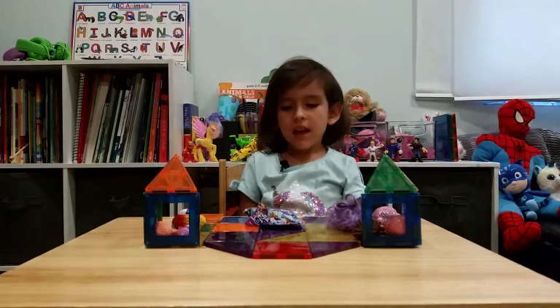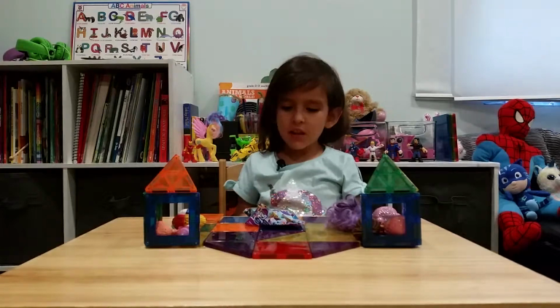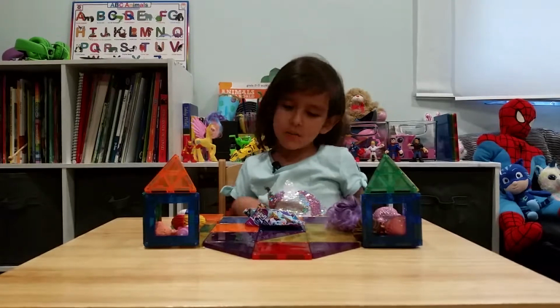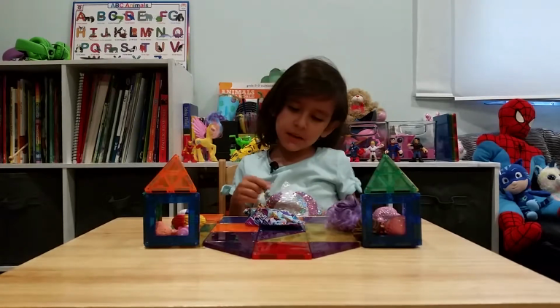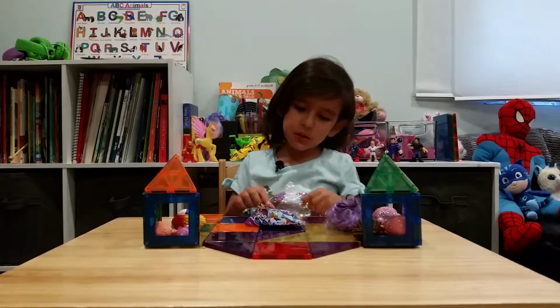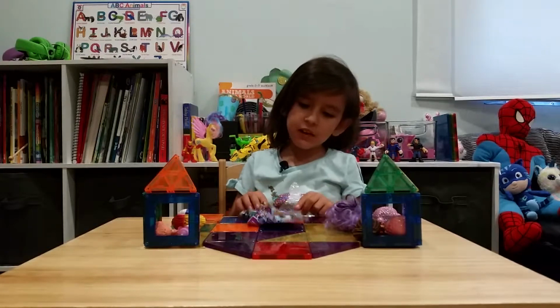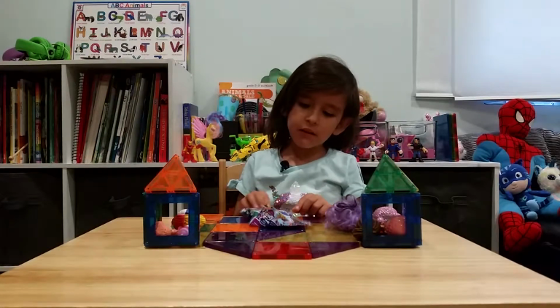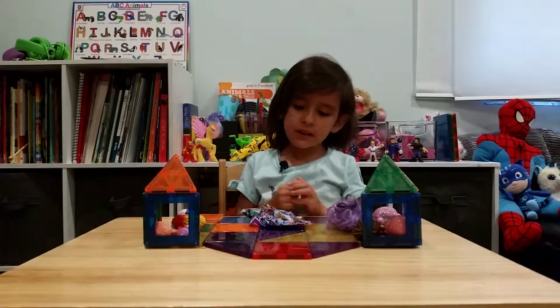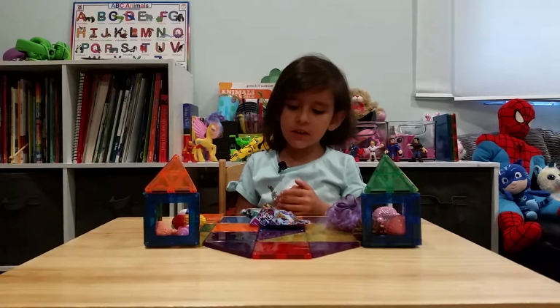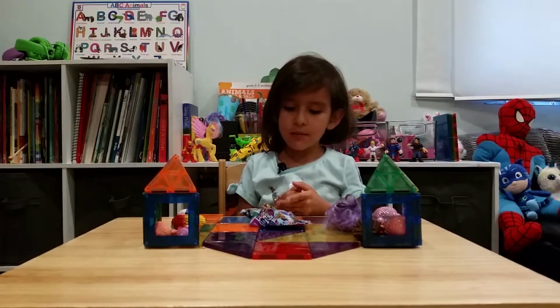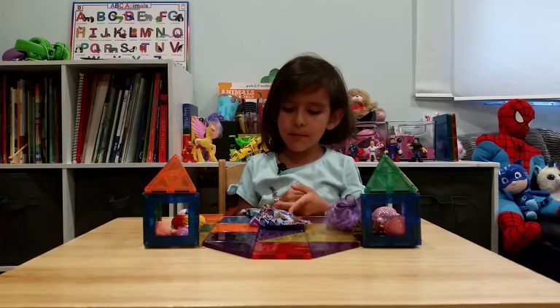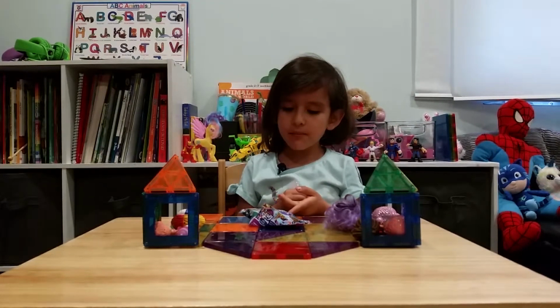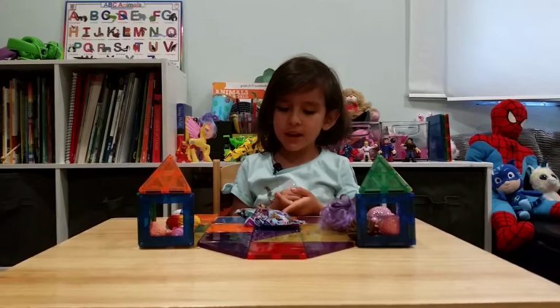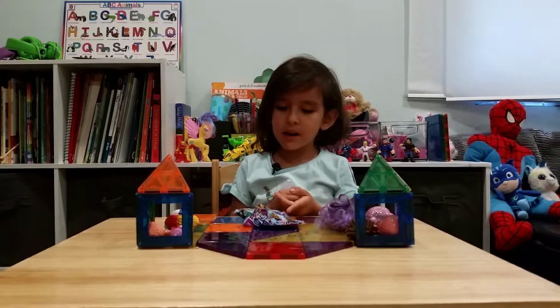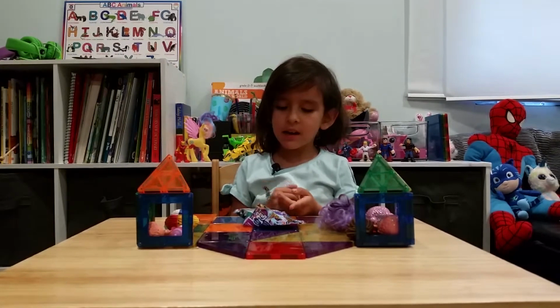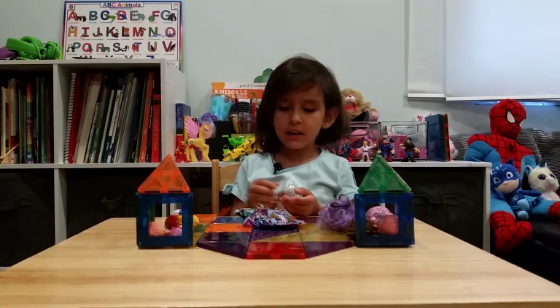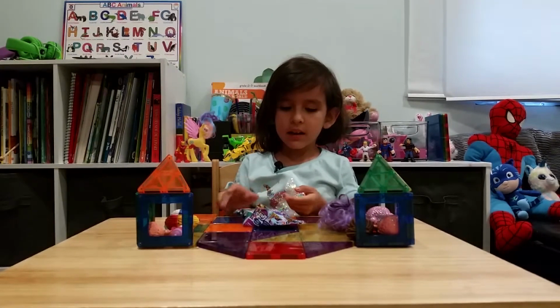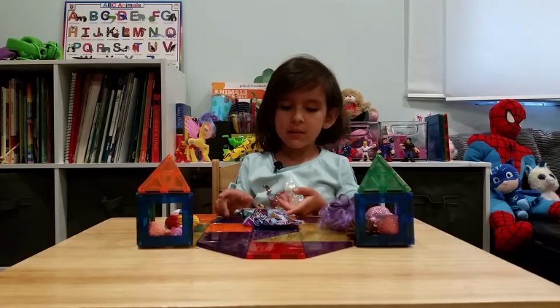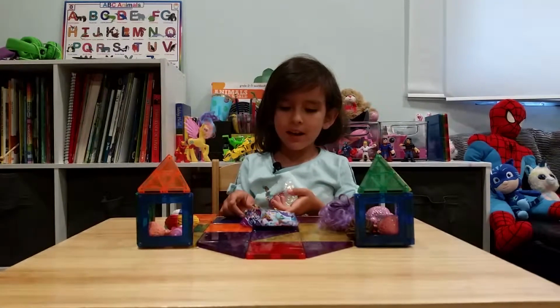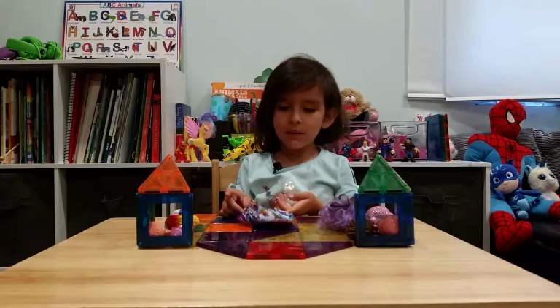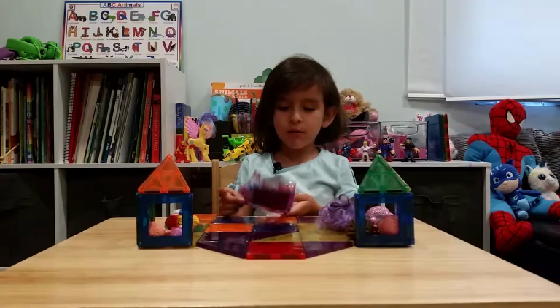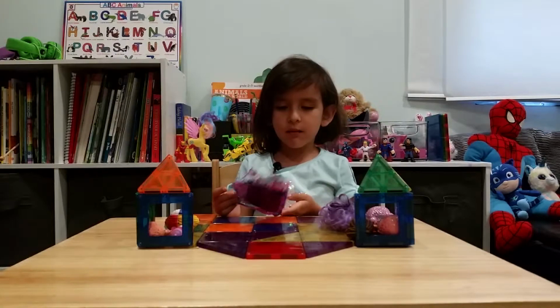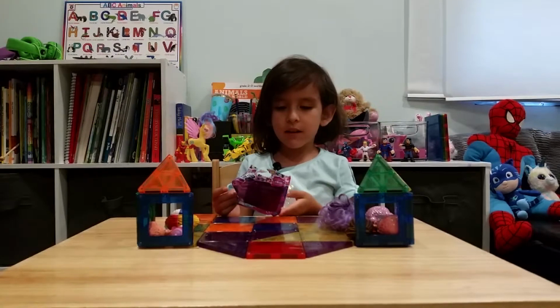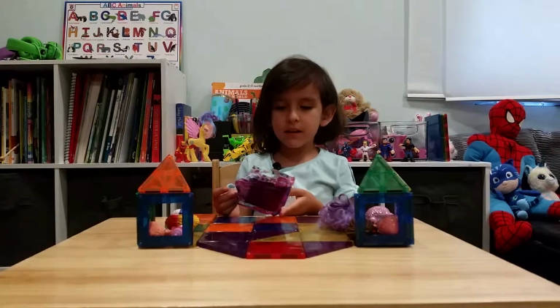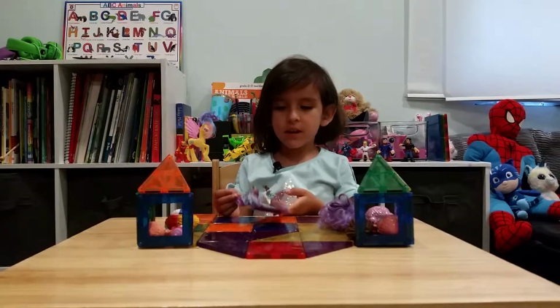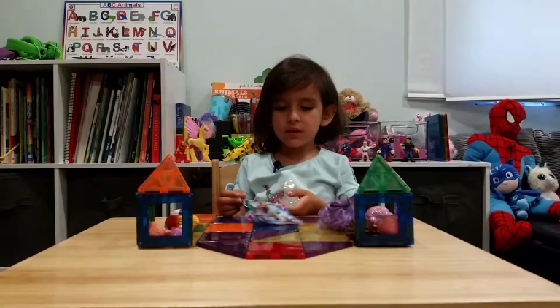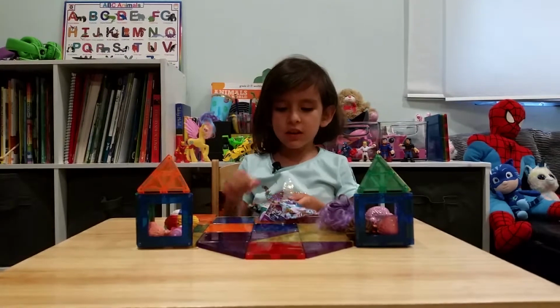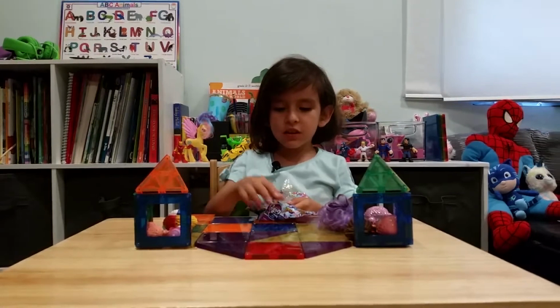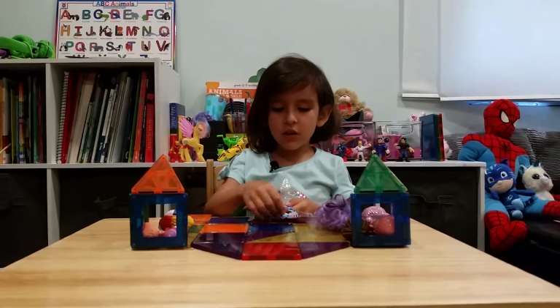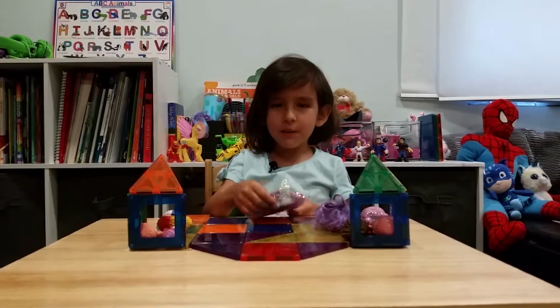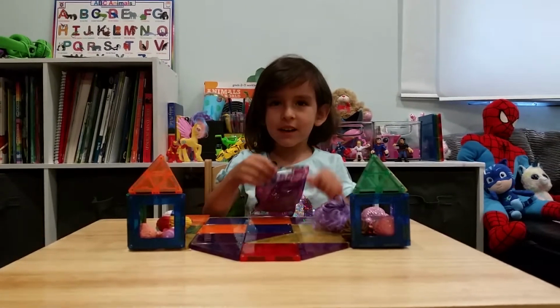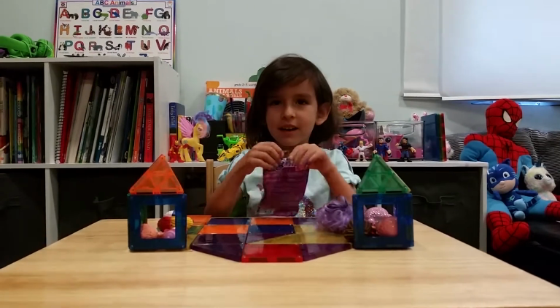Hello, my name is Sophia. We're going to open up a blind bag. It's a My Little Pony one. So let's start opening it.